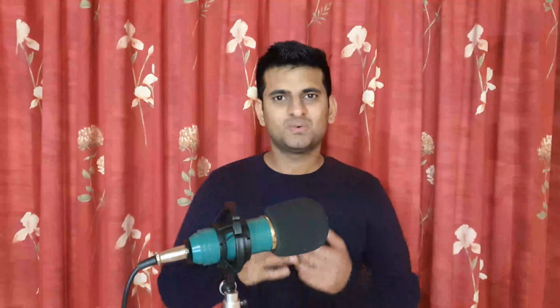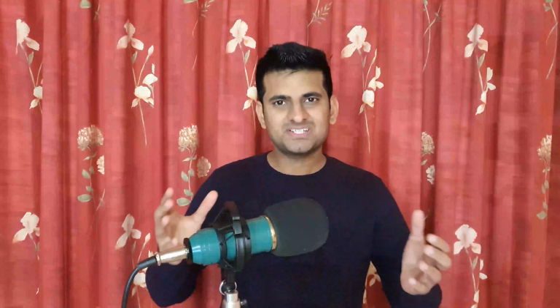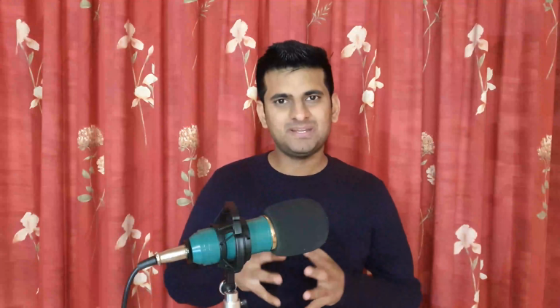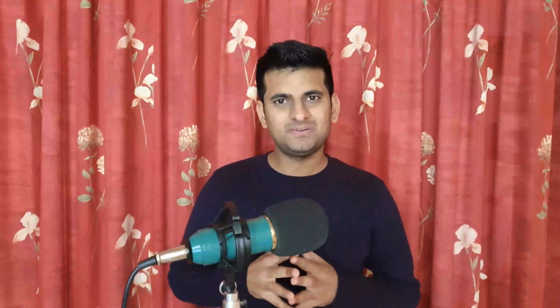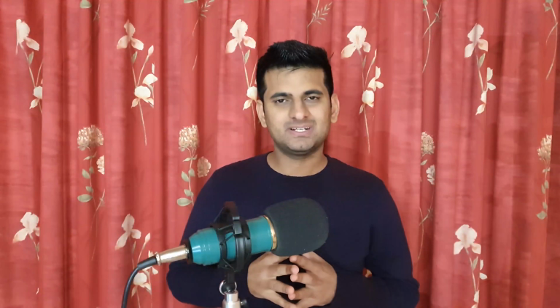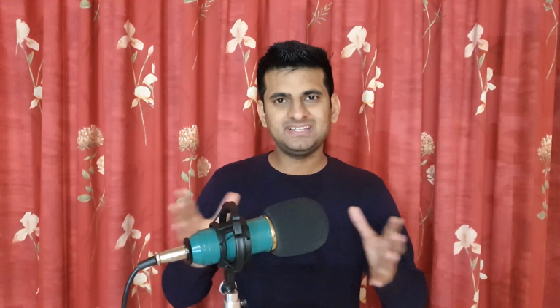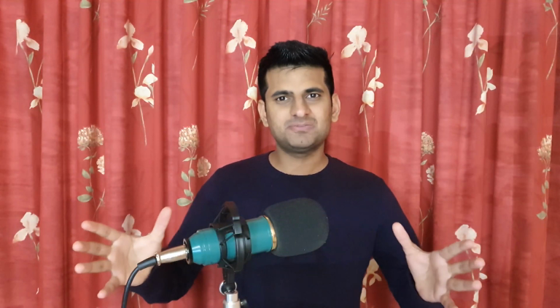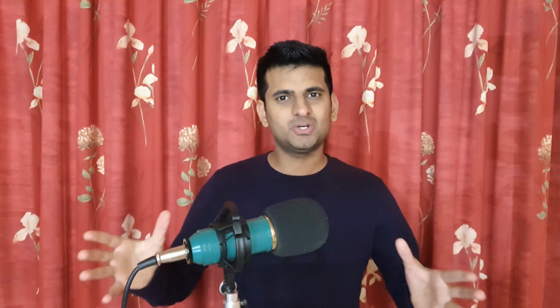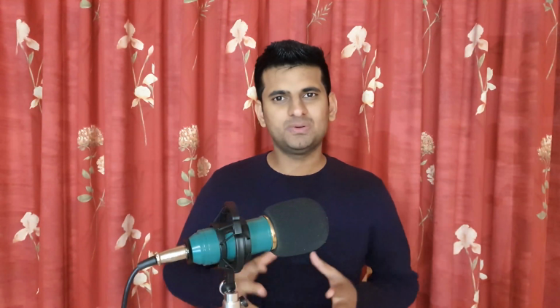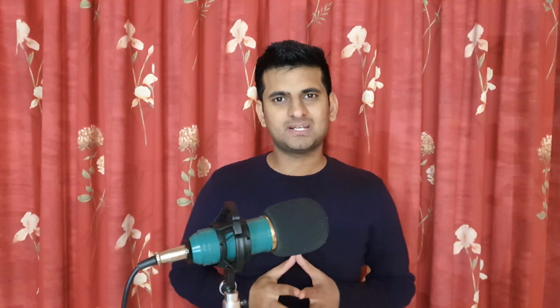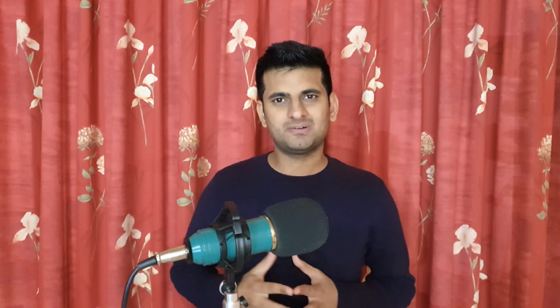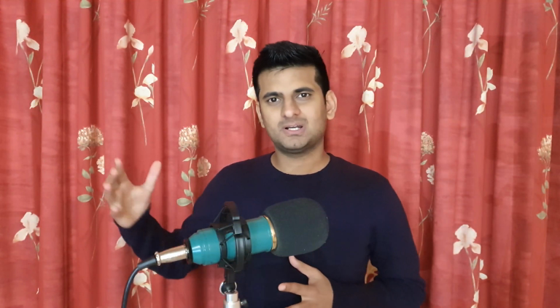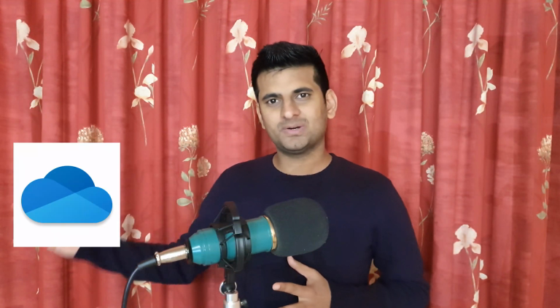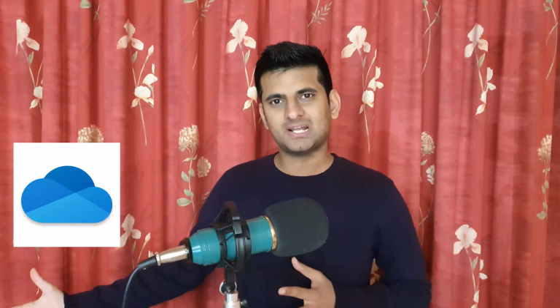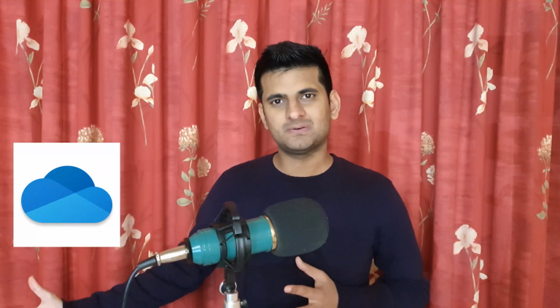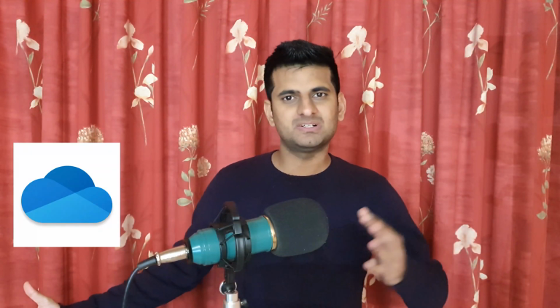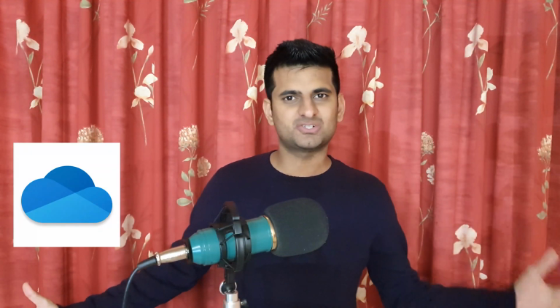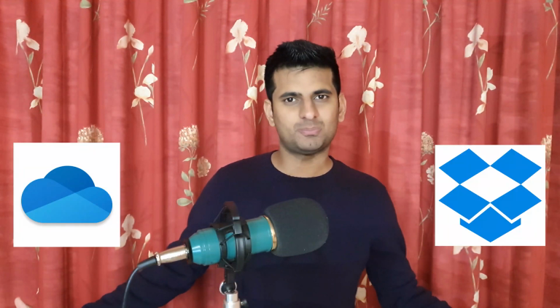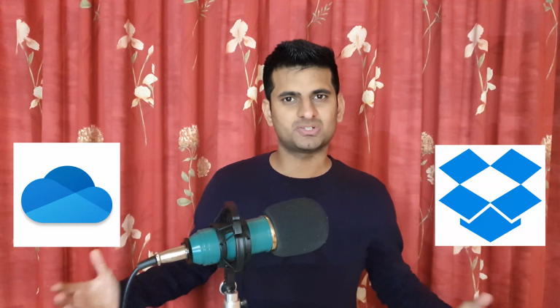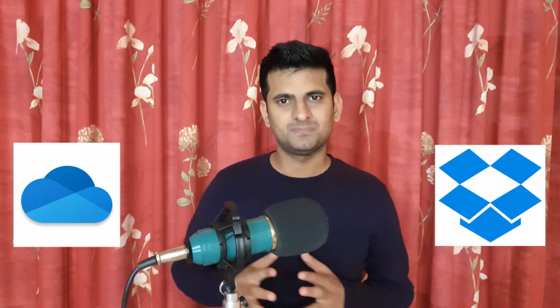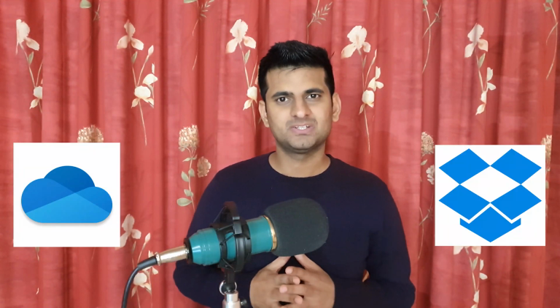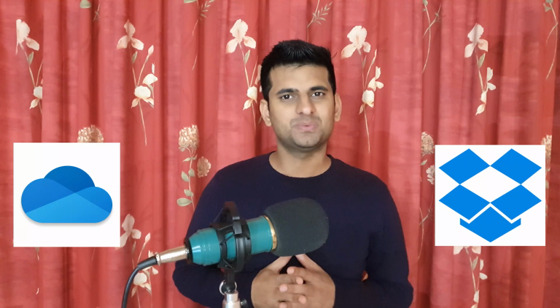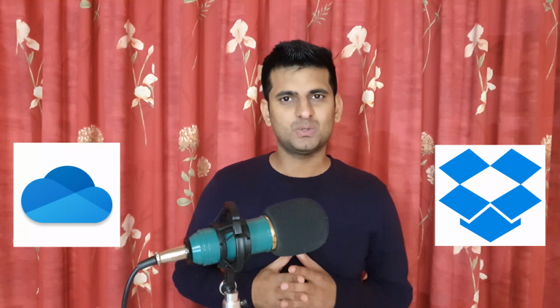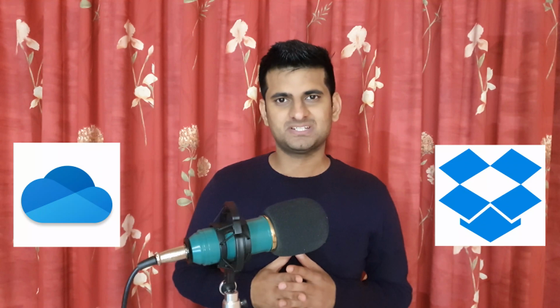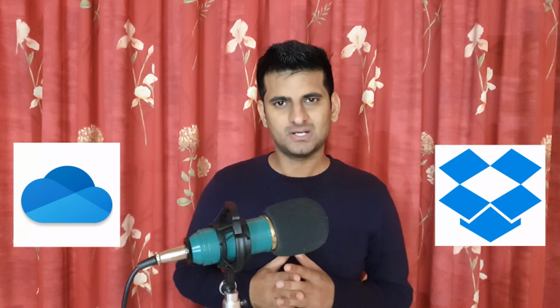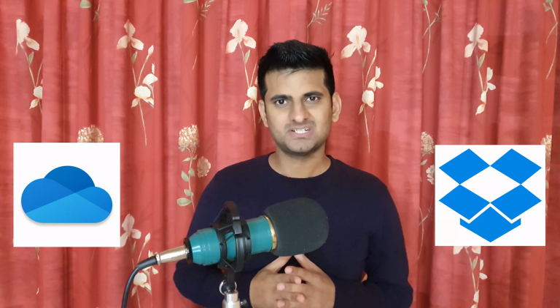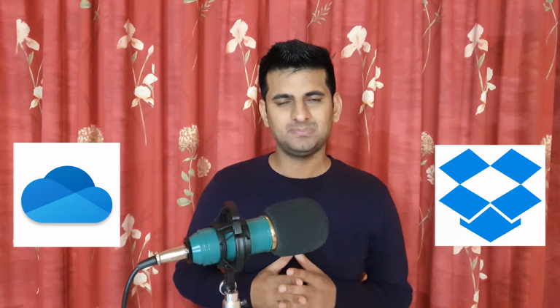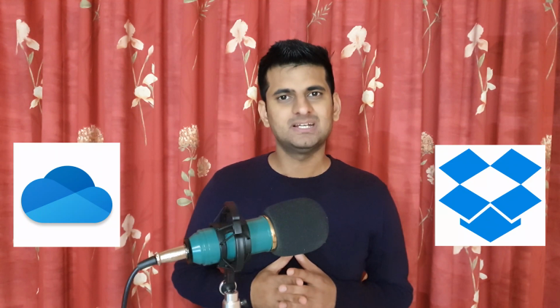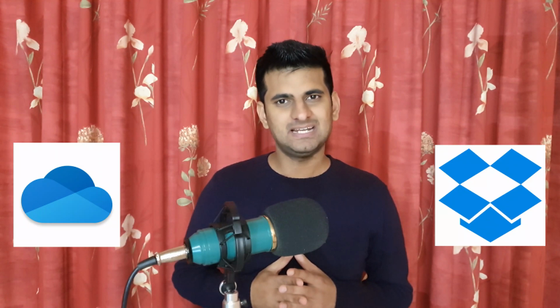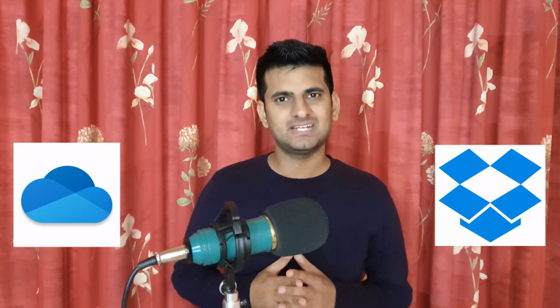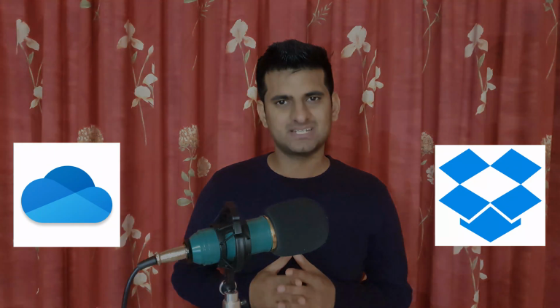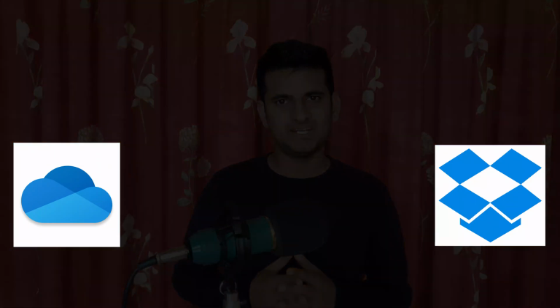What's up everyone, in this video we will cover OneDrive vs Dropbox. So without wasting our time, let's get started.